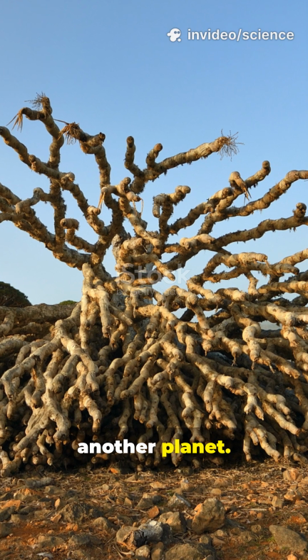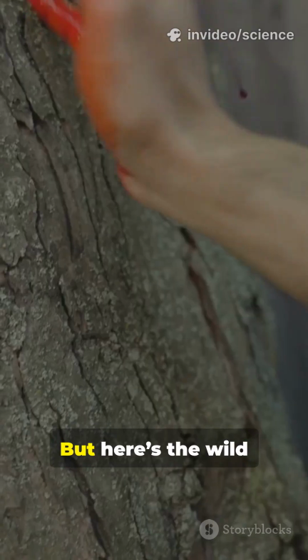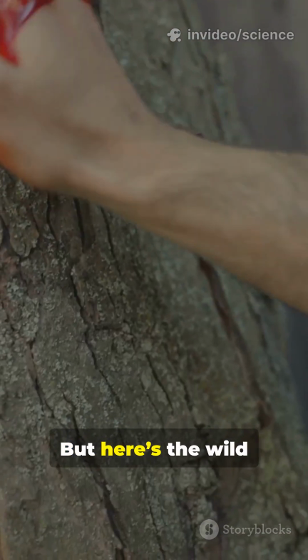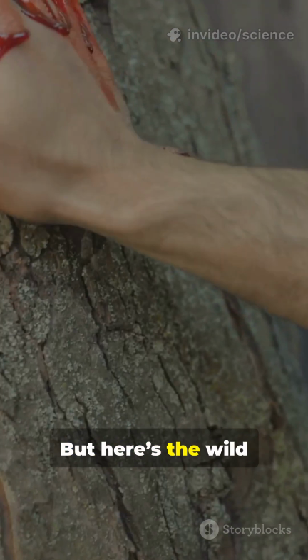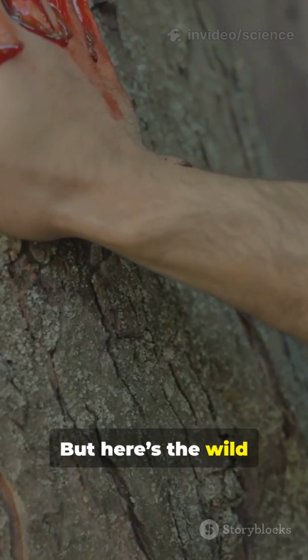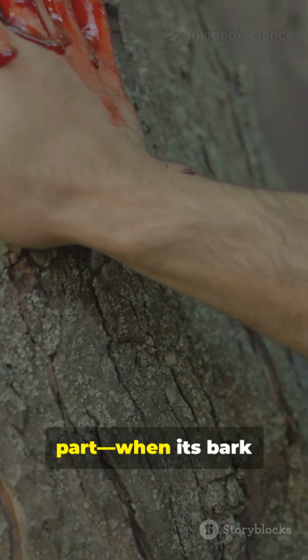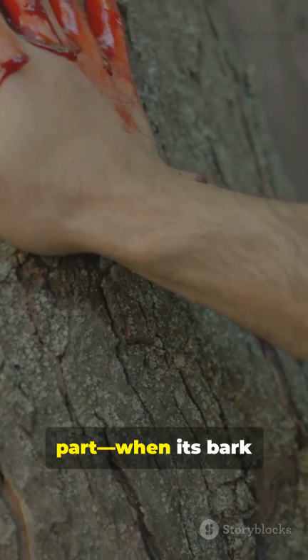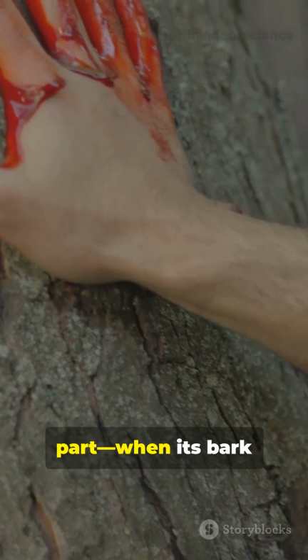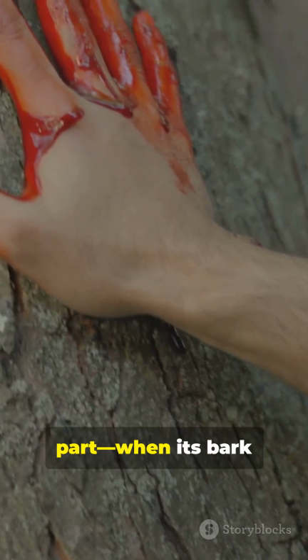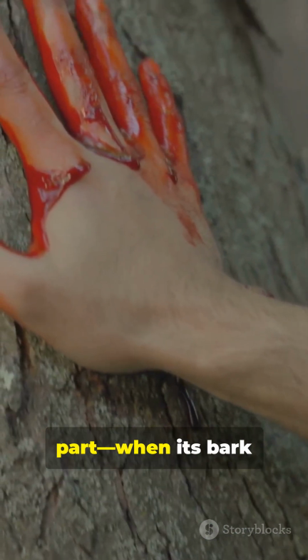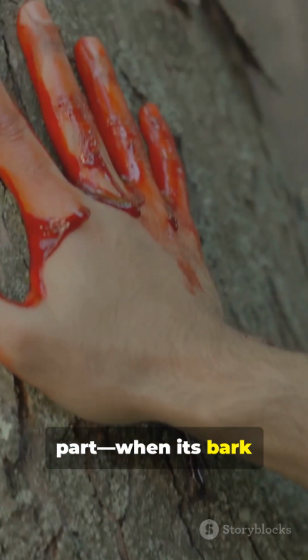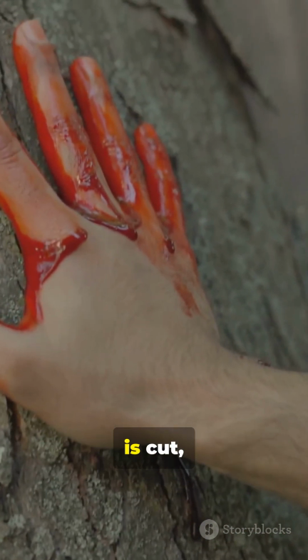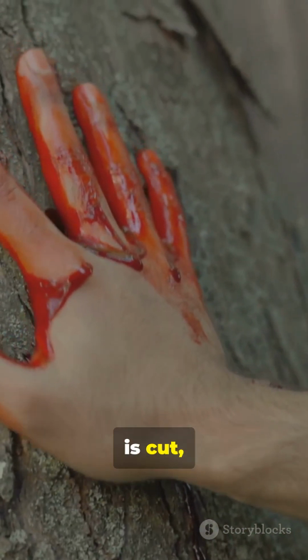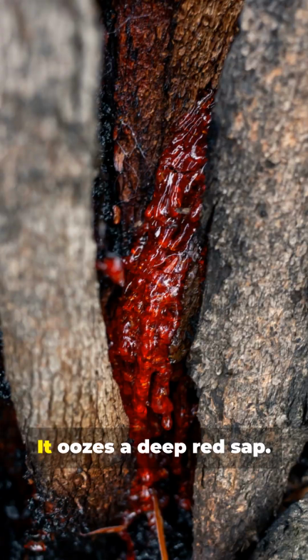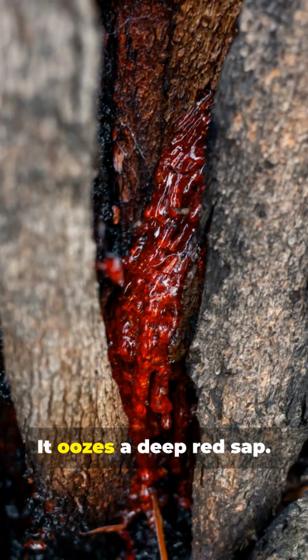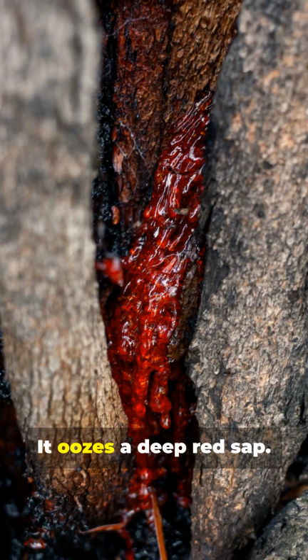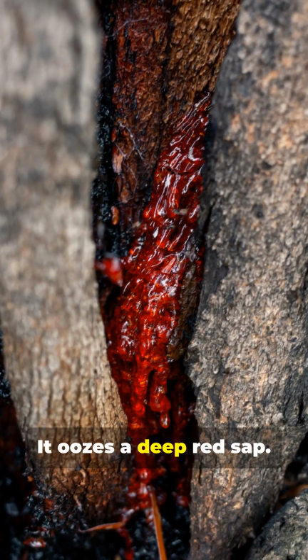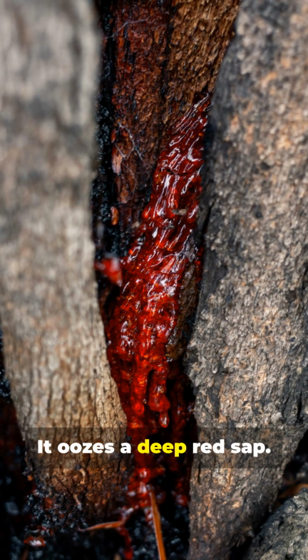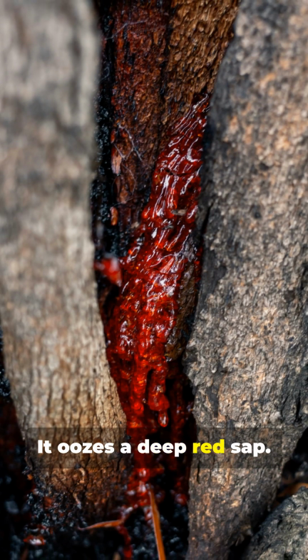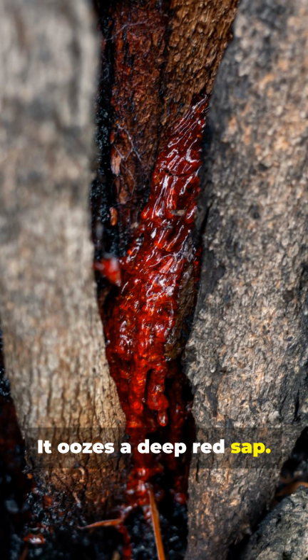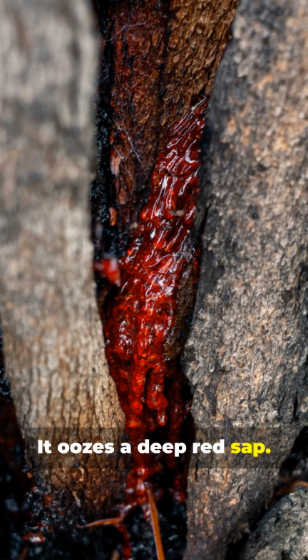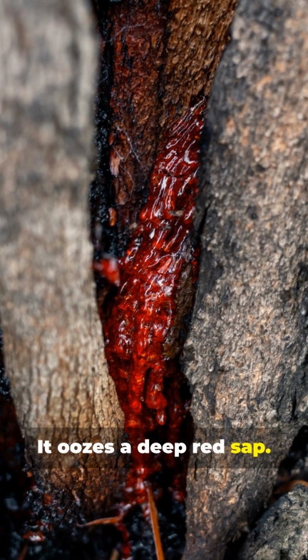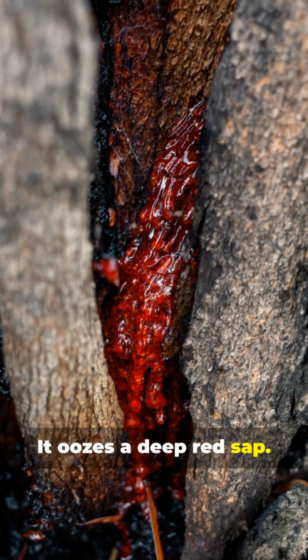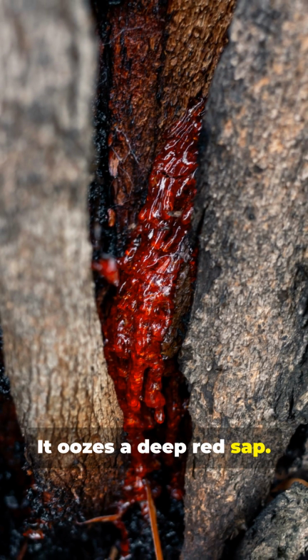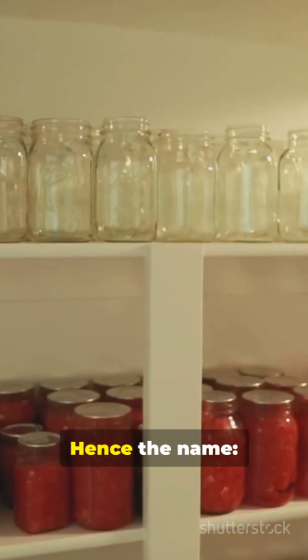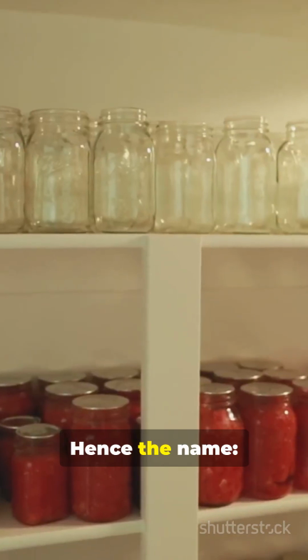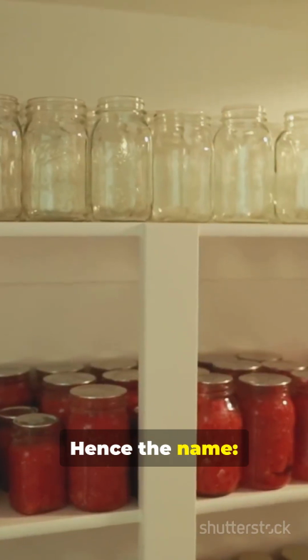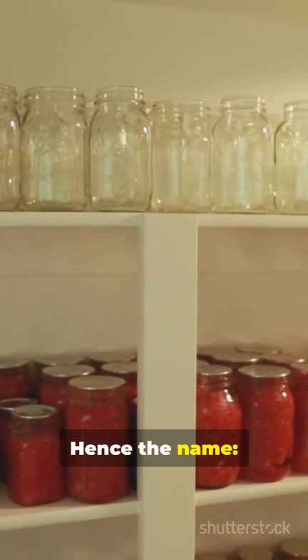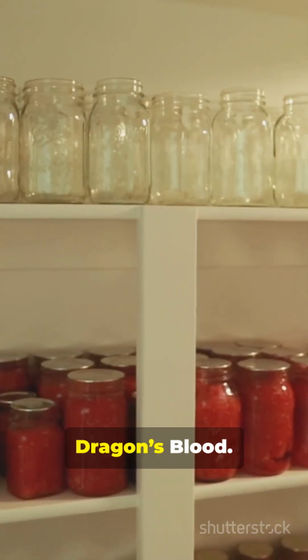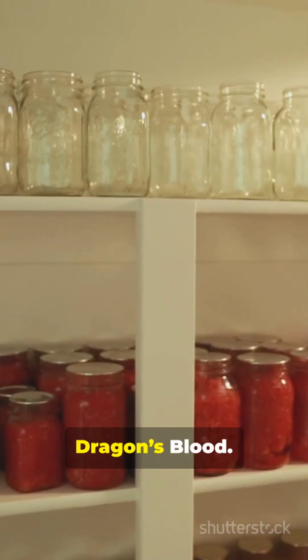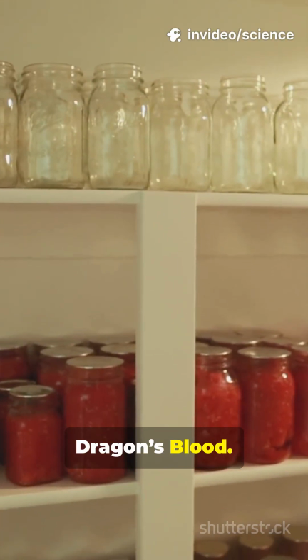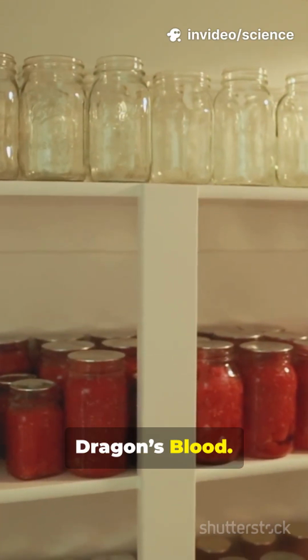But here's the wild part. When its bark is cut, it oozes a deep red sap — hence the name, dragon's blood.